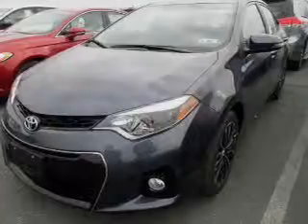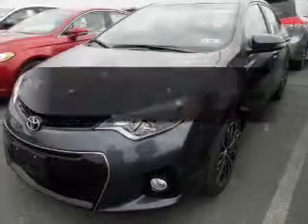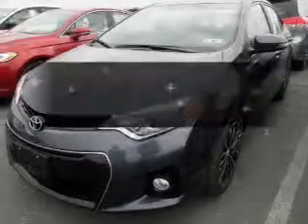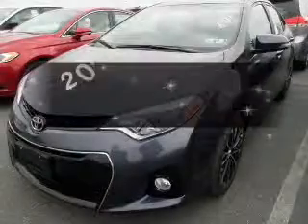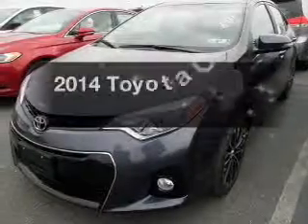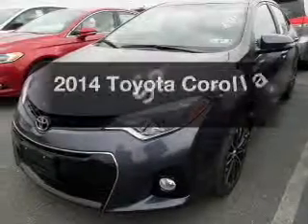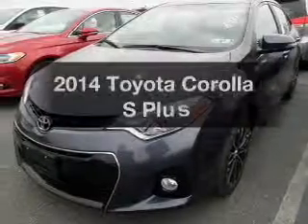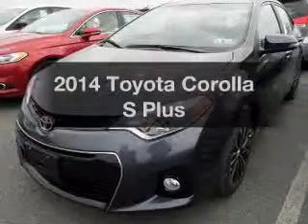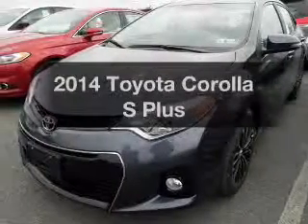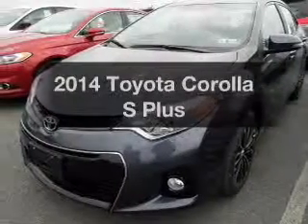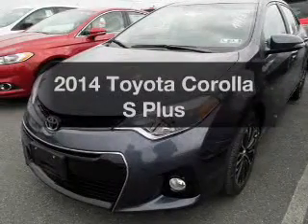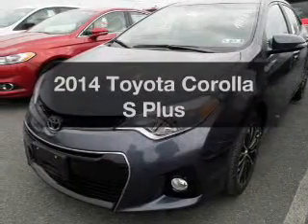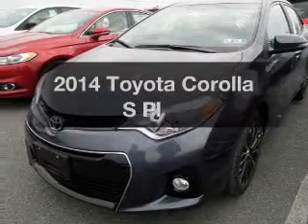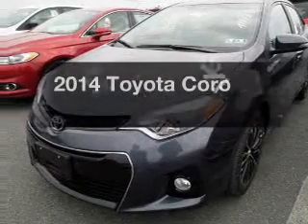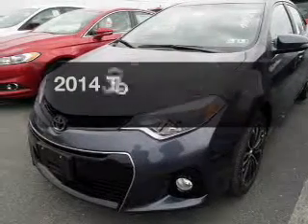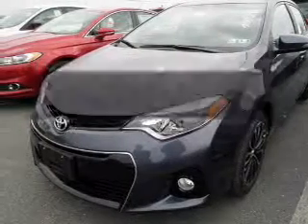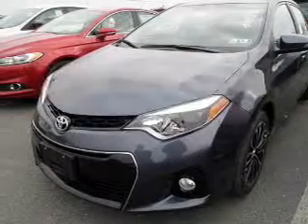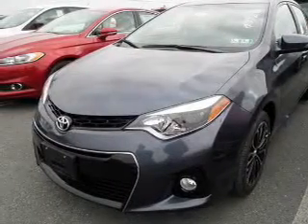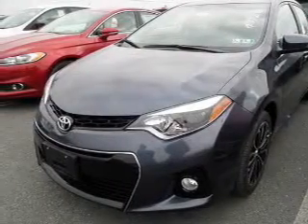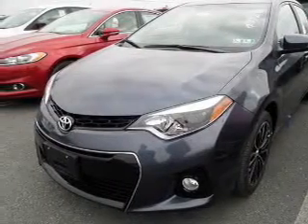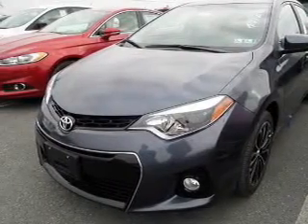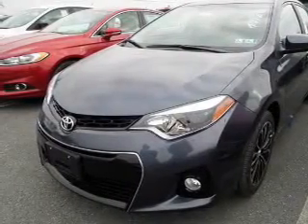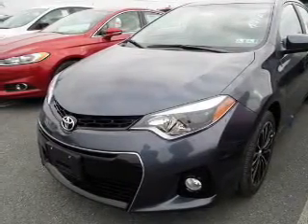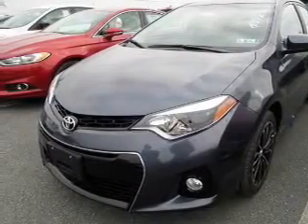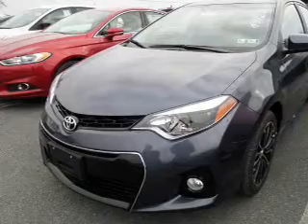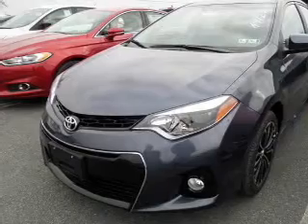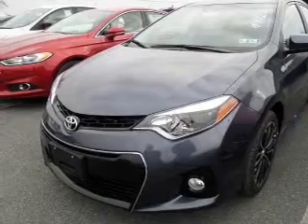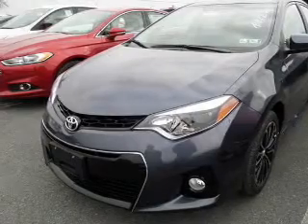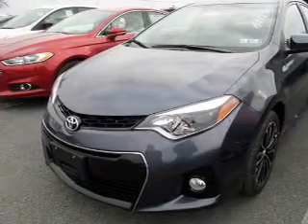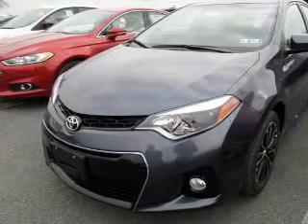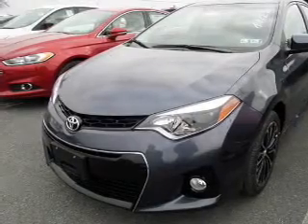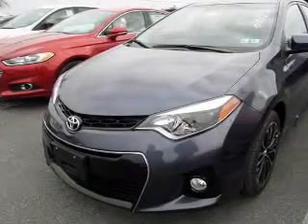Get noticed in this 2014 Toyota Corolla. If you're looking for a first-rate auto, this one could be yours today.